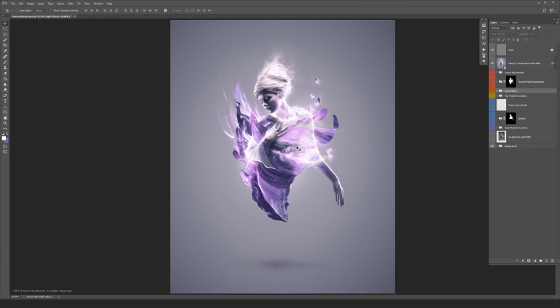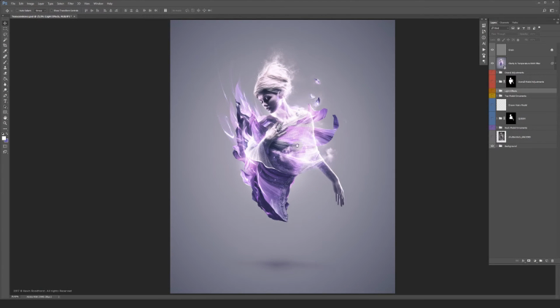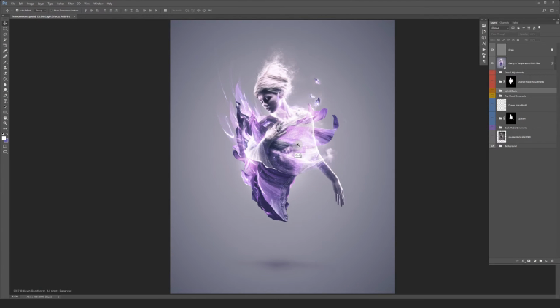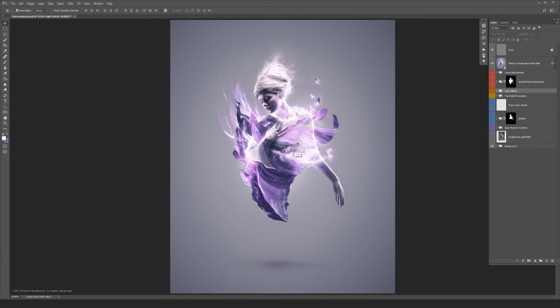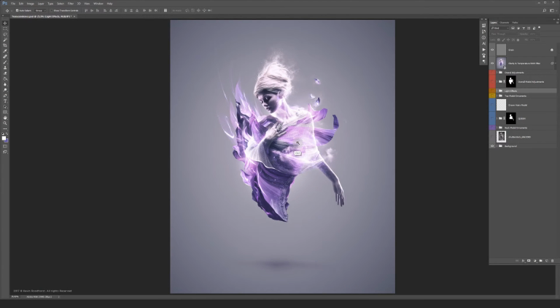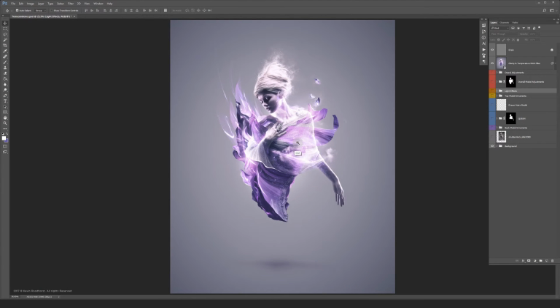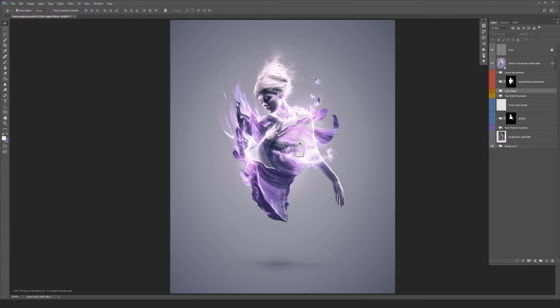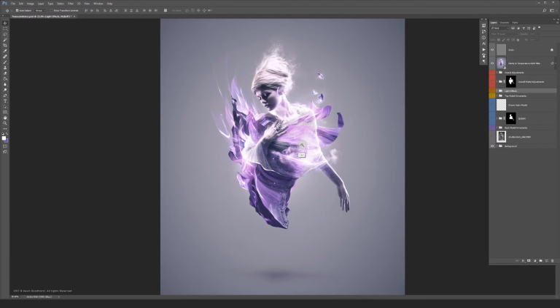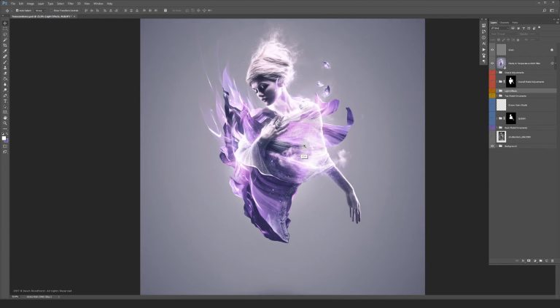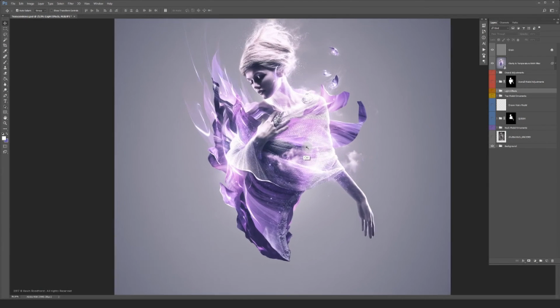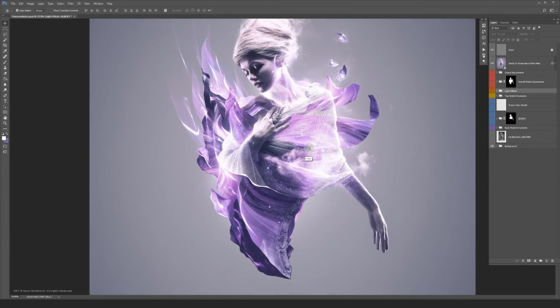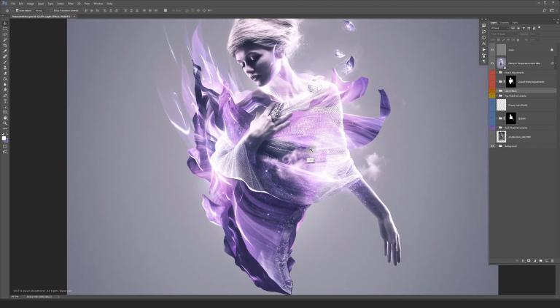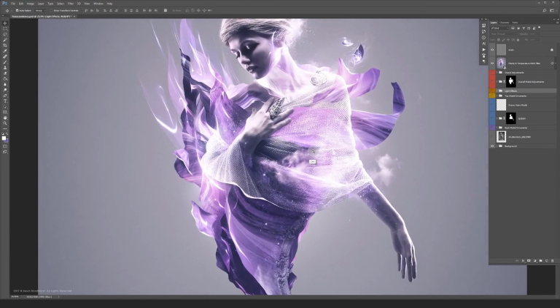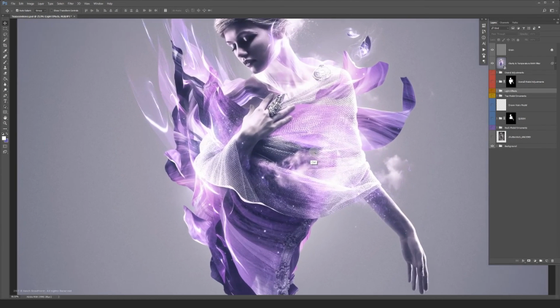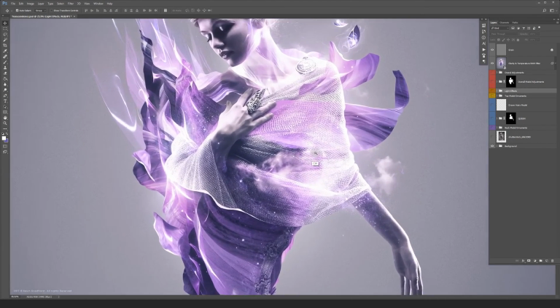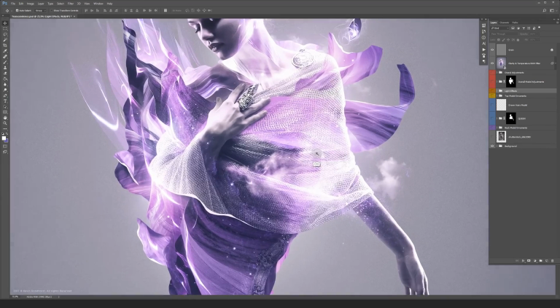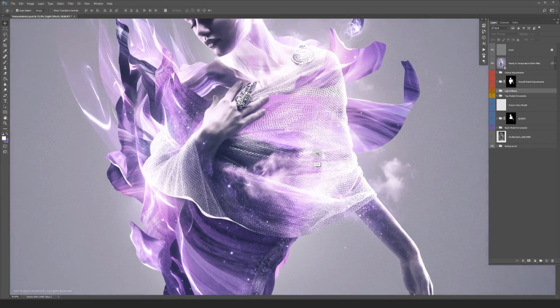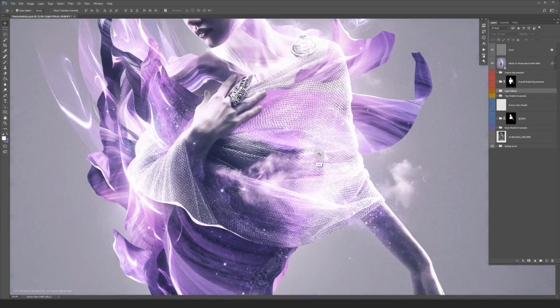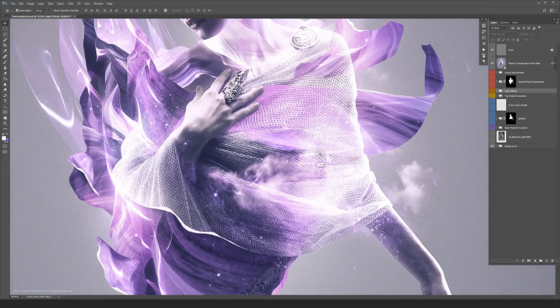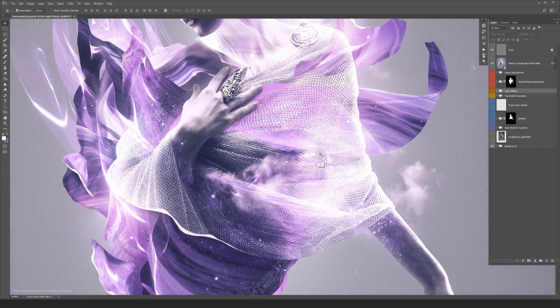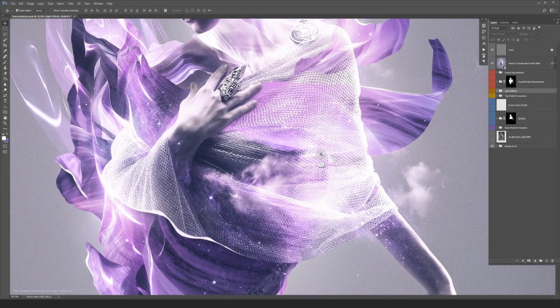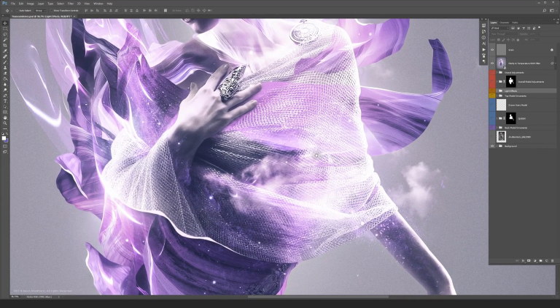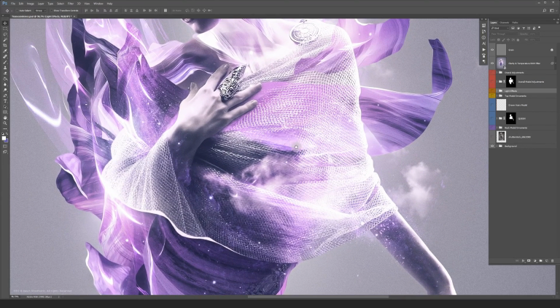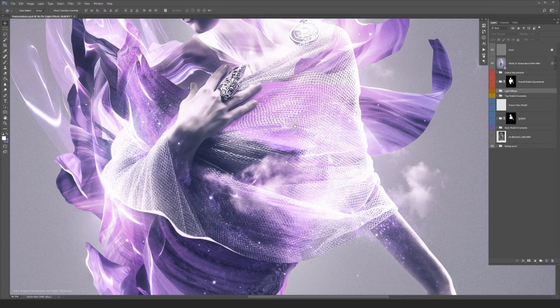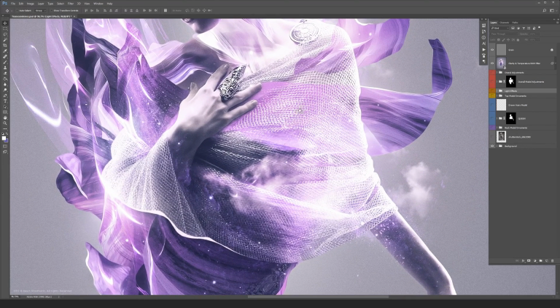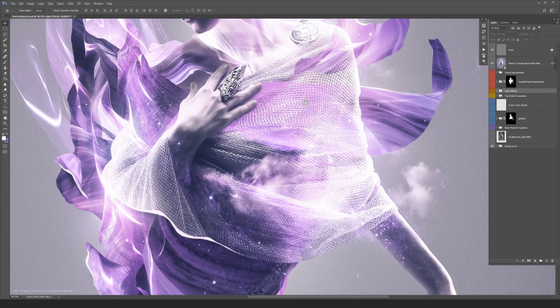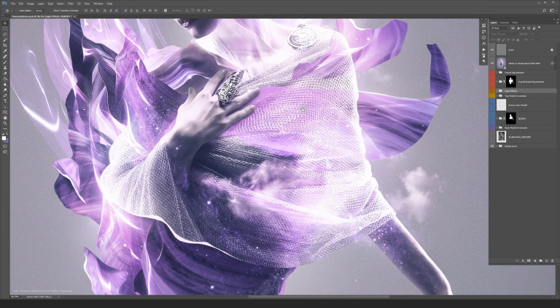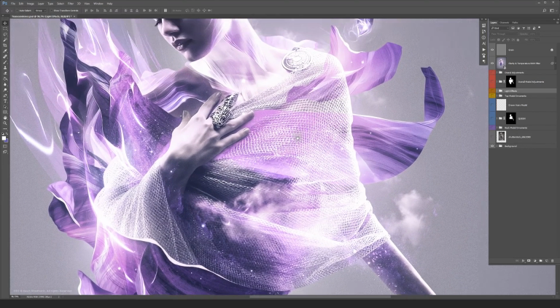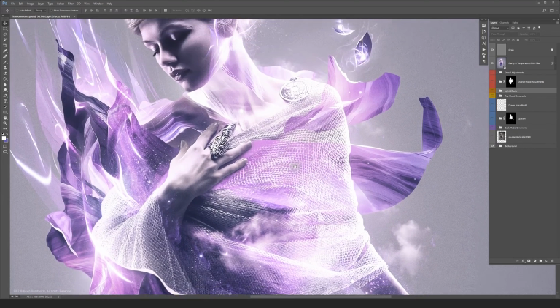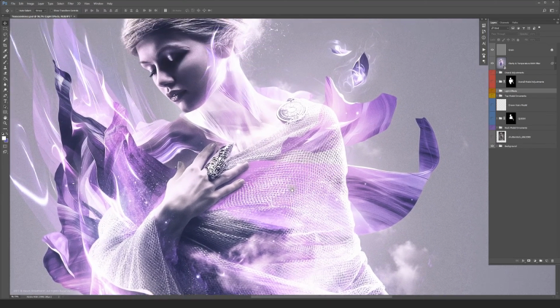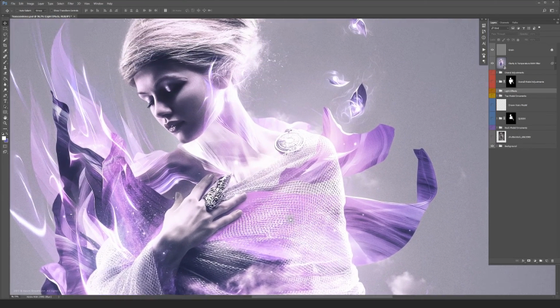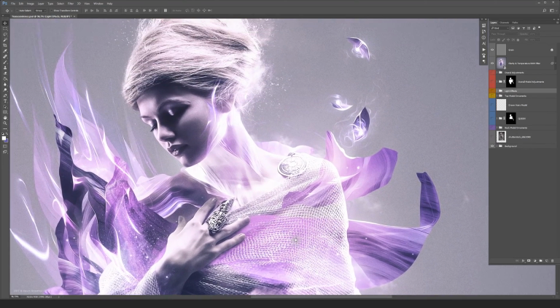Hi guys, Kevin here. Thanks for joining me today. I hope you like this one — it's called Transcendence.